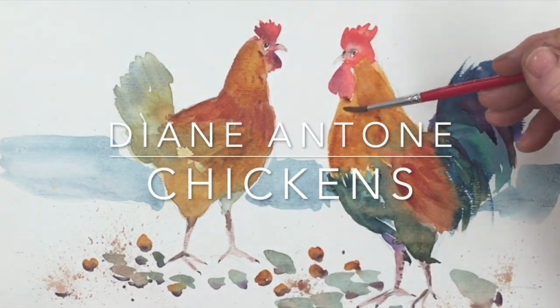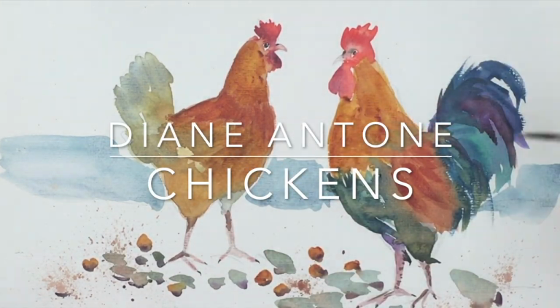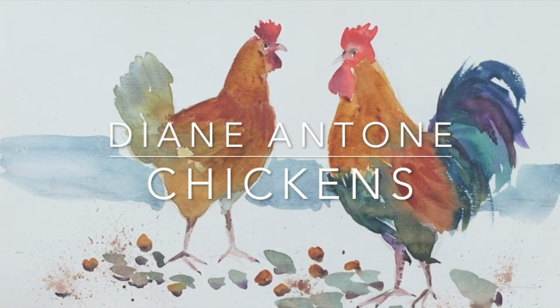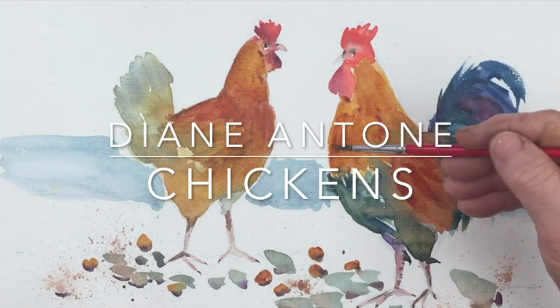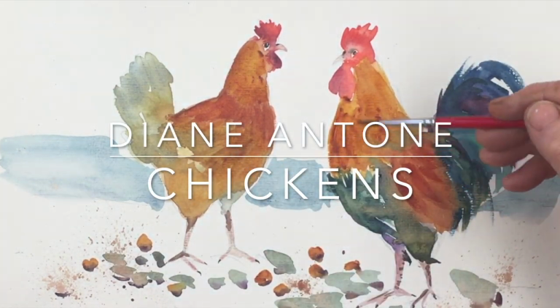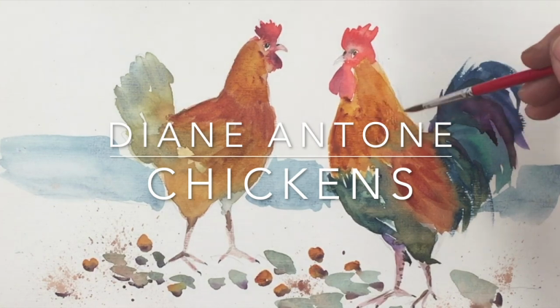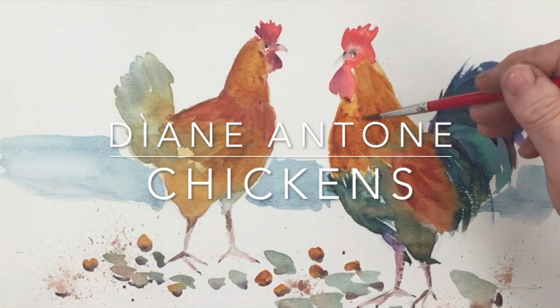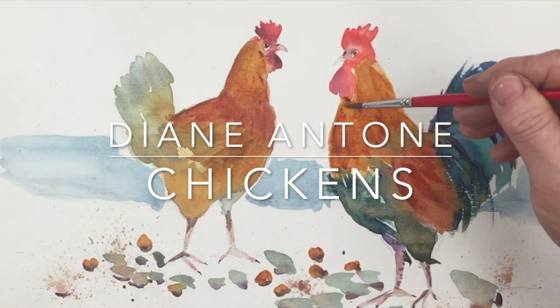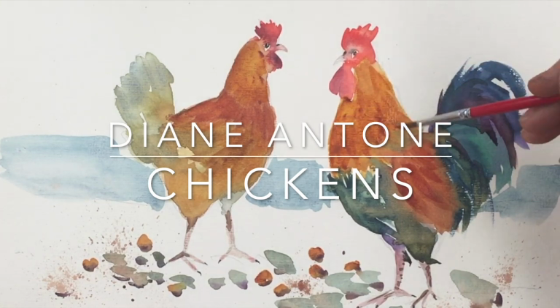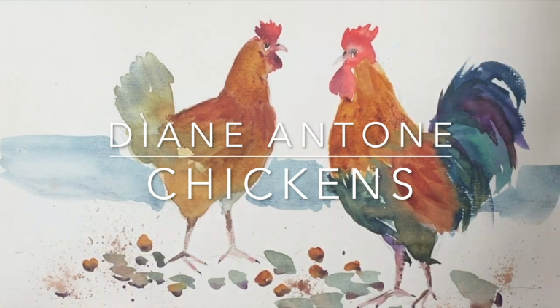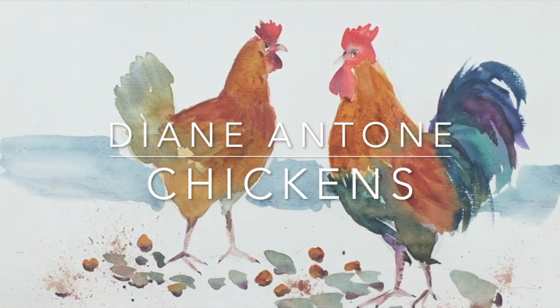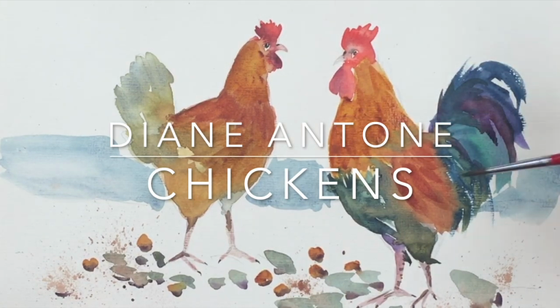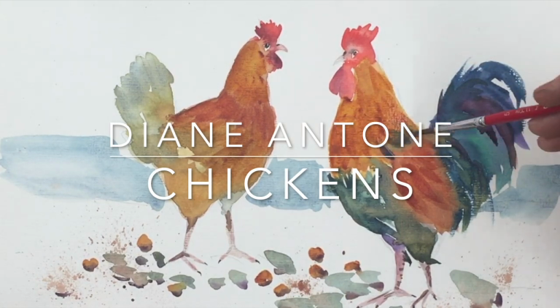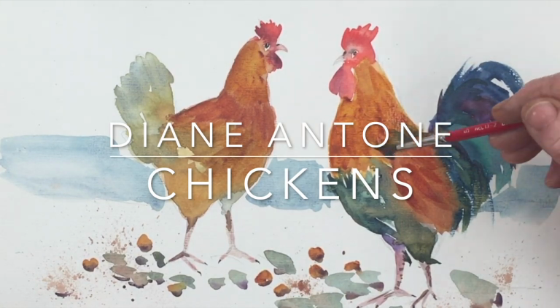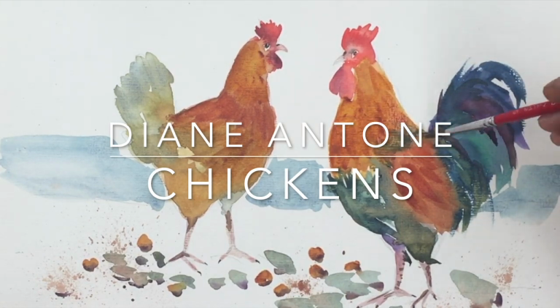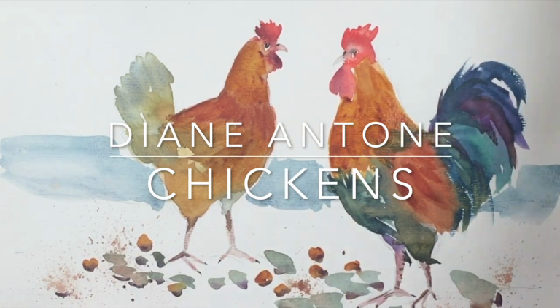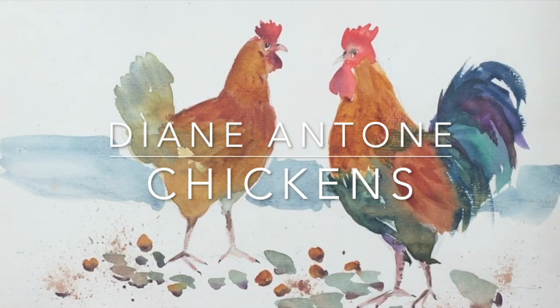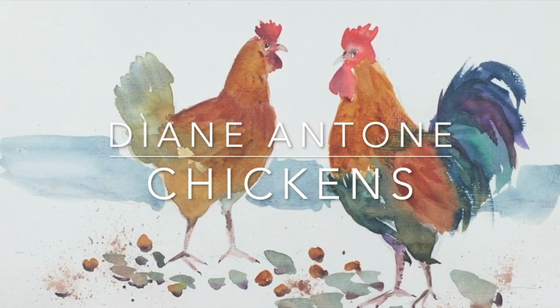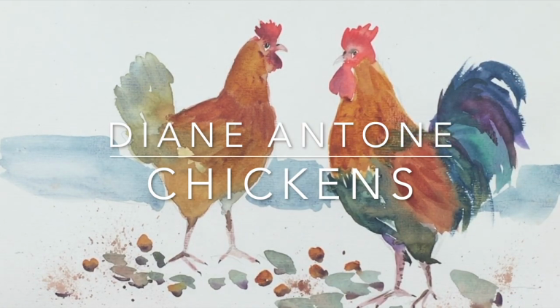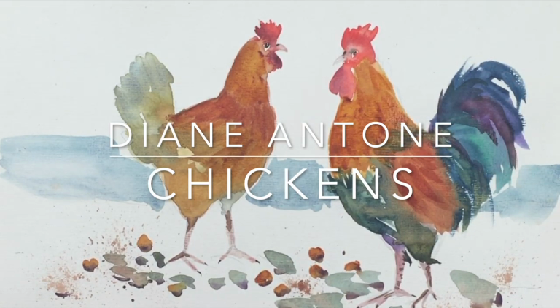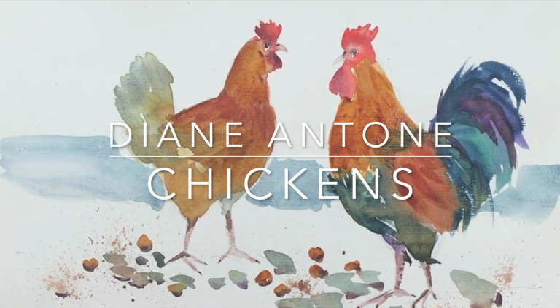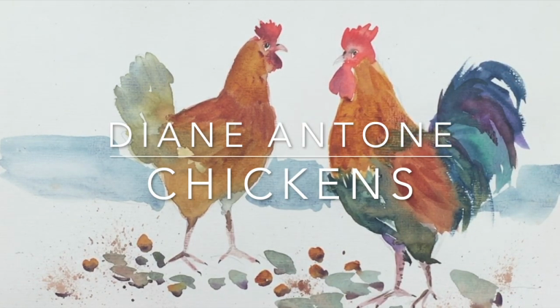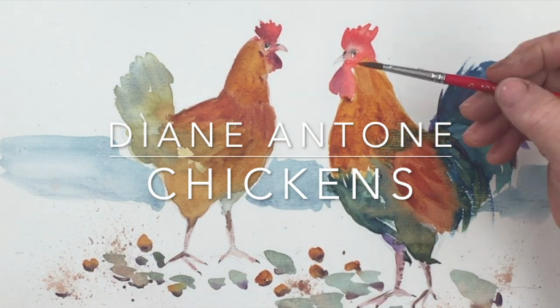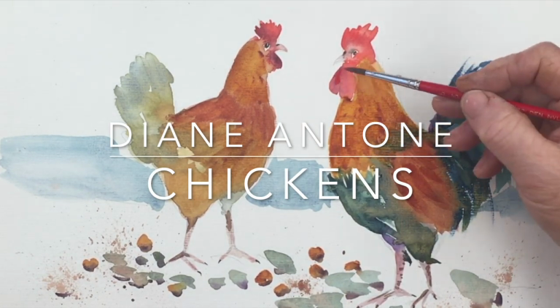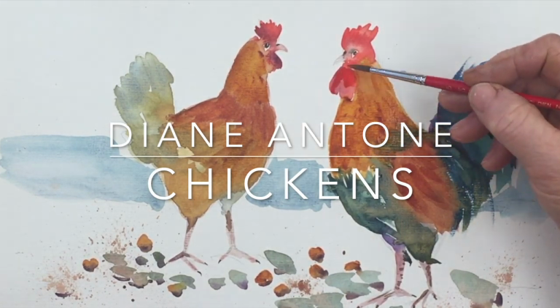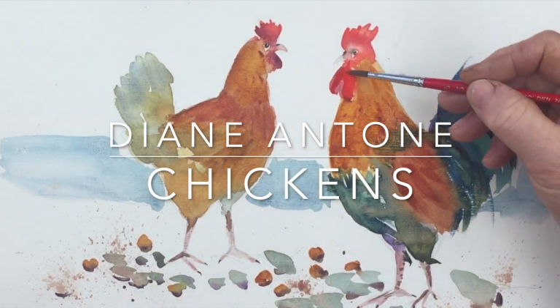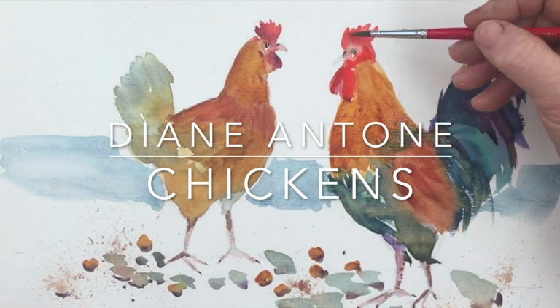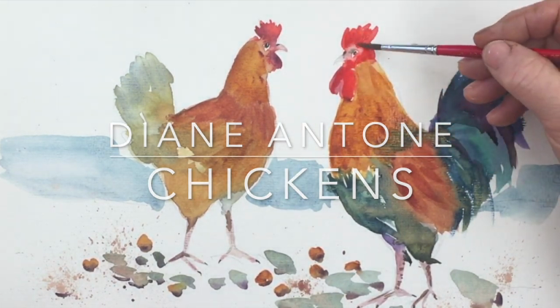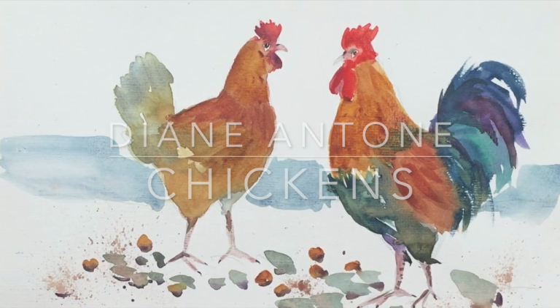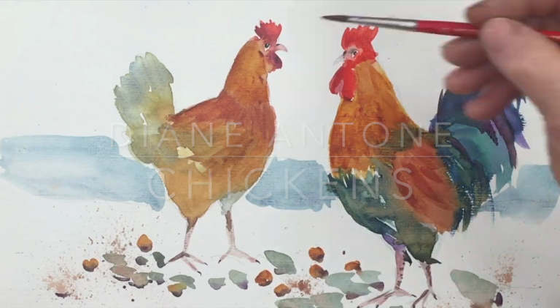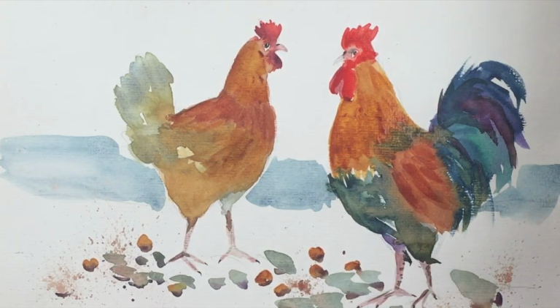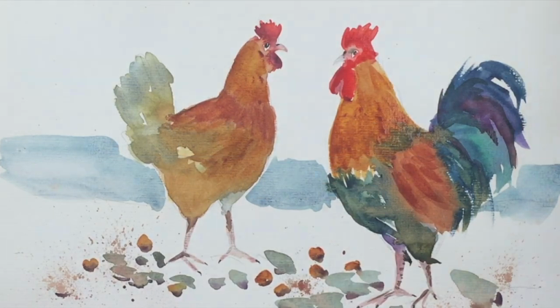Hi everyone, I'm Diane and welcome to my studio. Today we're going to paint a hen and a cockerel, so let's get started.